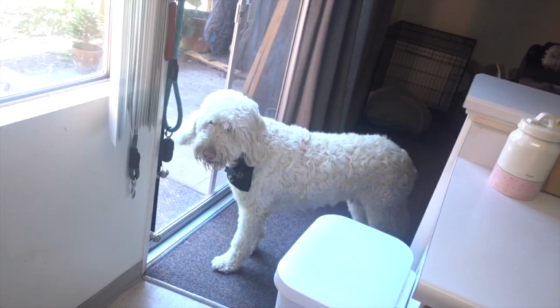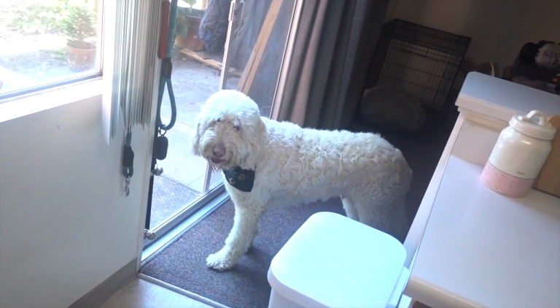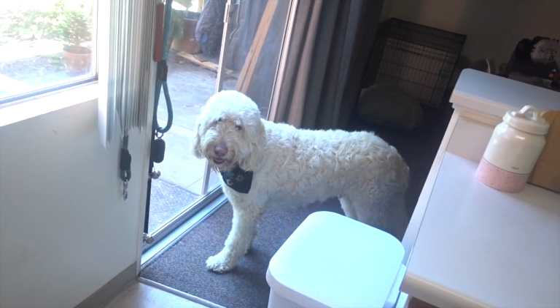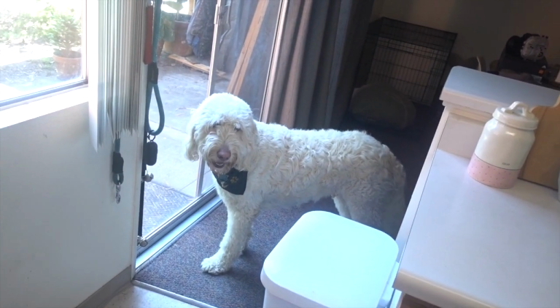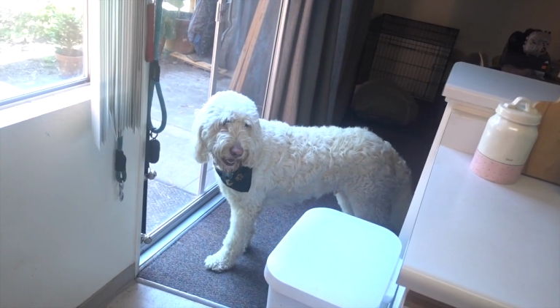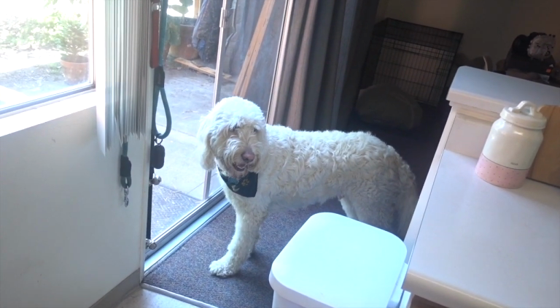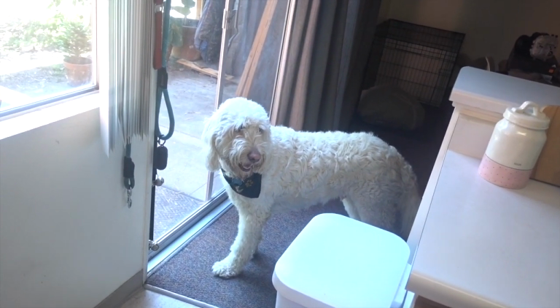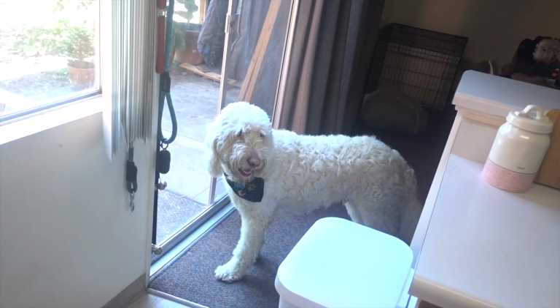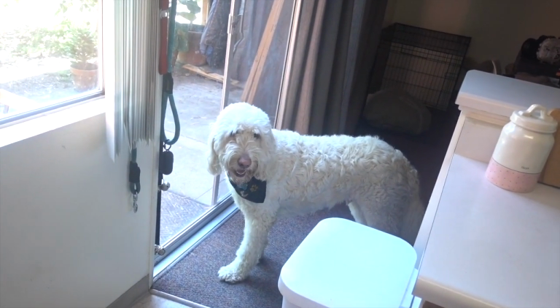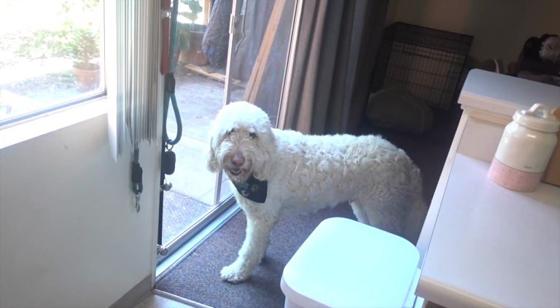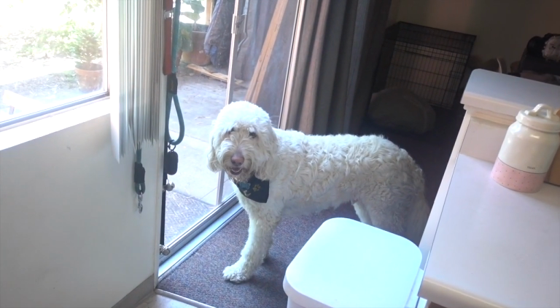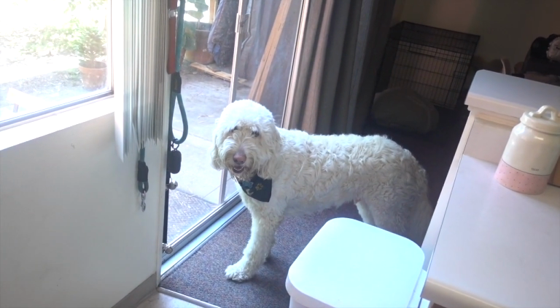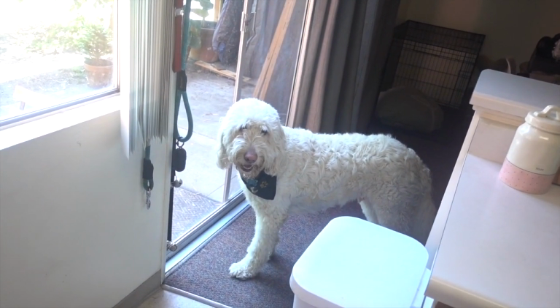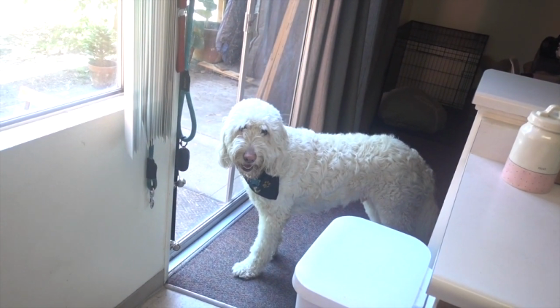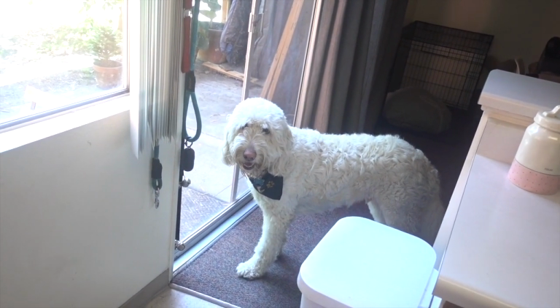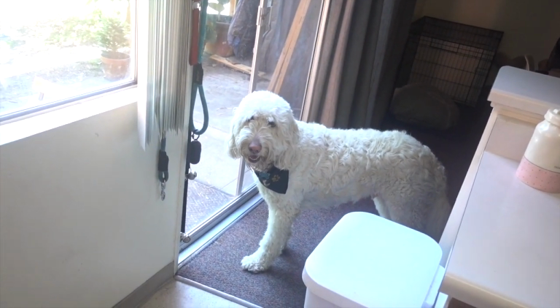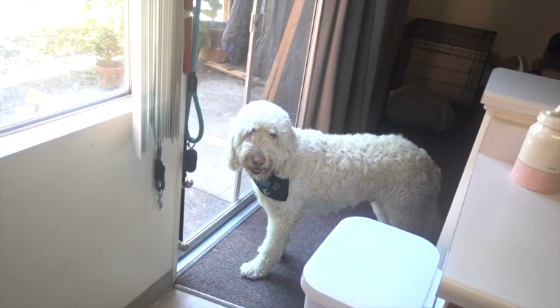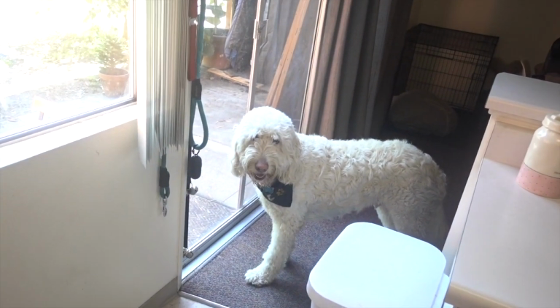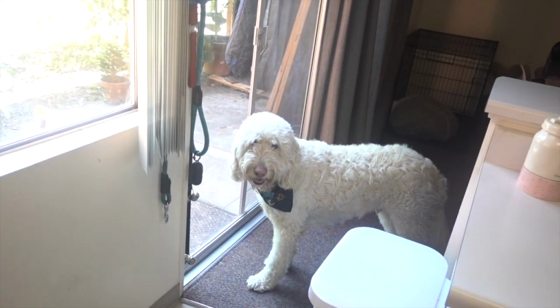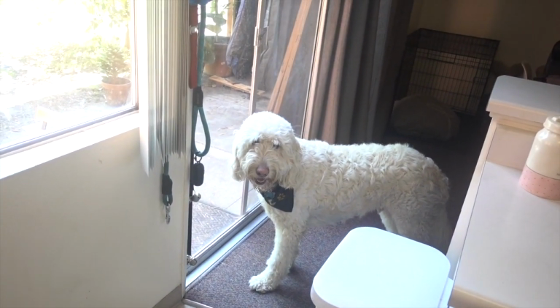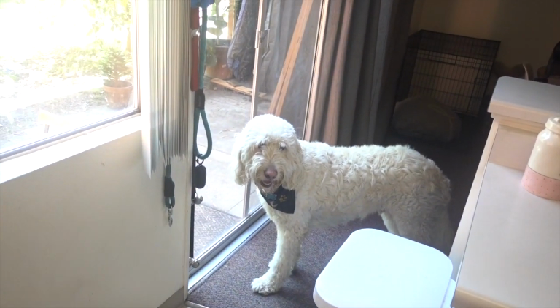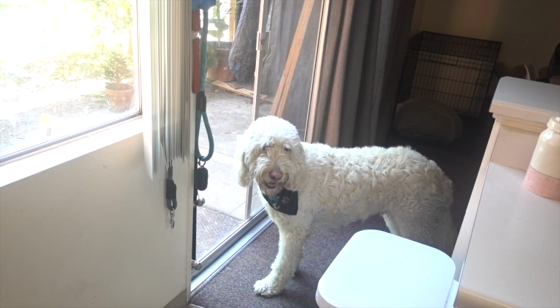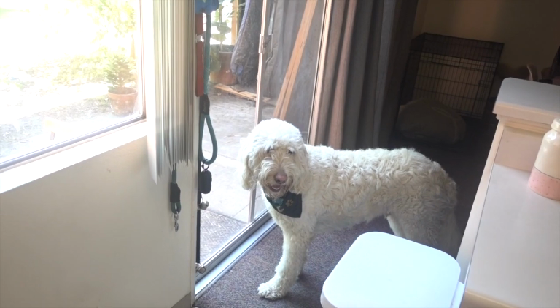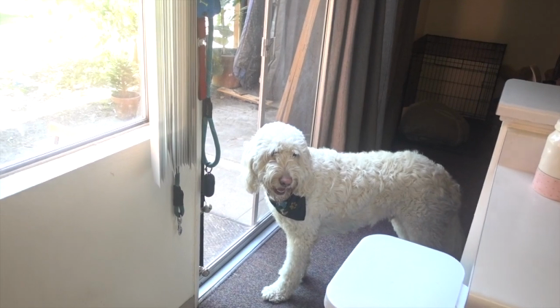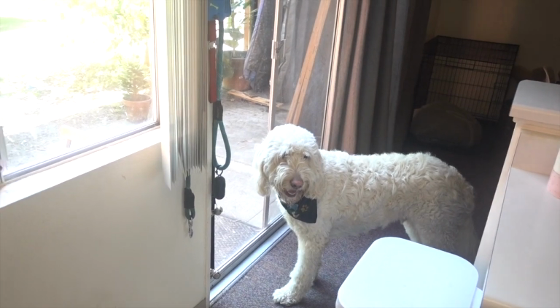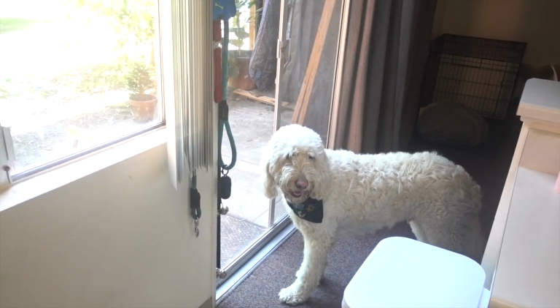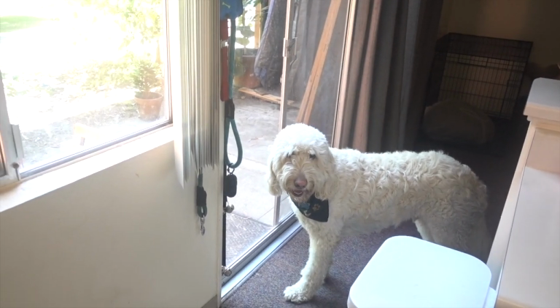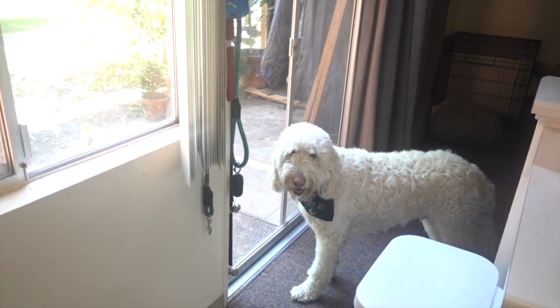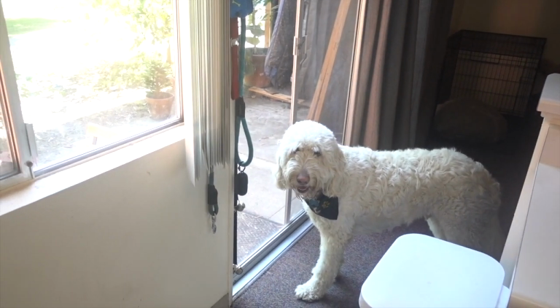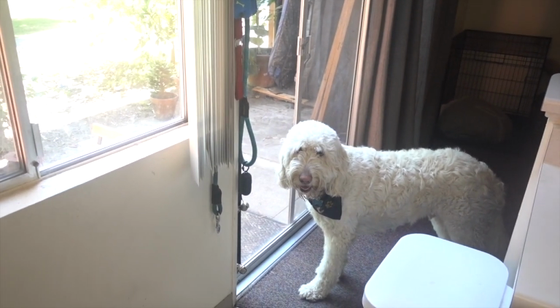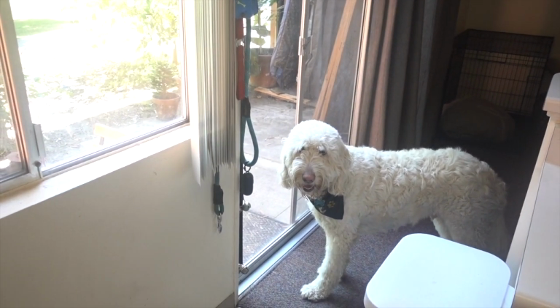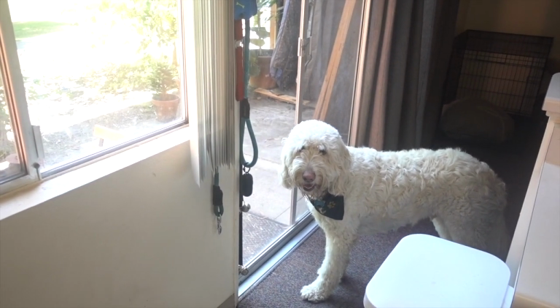We're not going outside right now. No, it's way too hot — it's really hot. It's like 100 degrees out there.